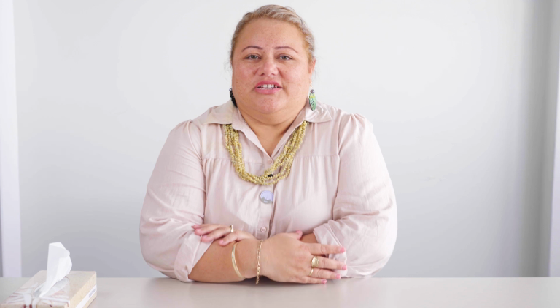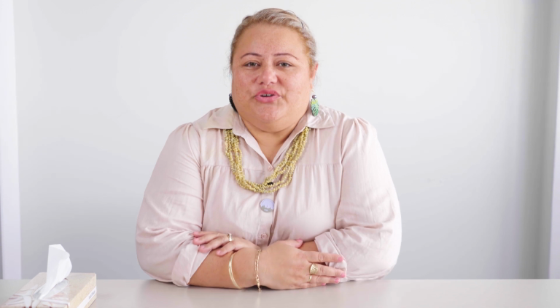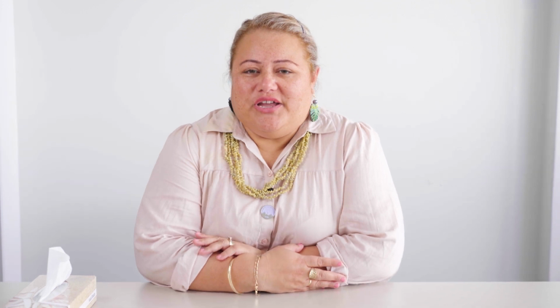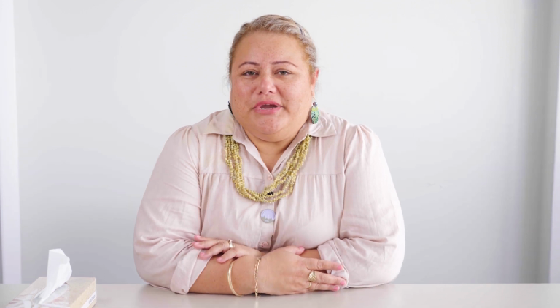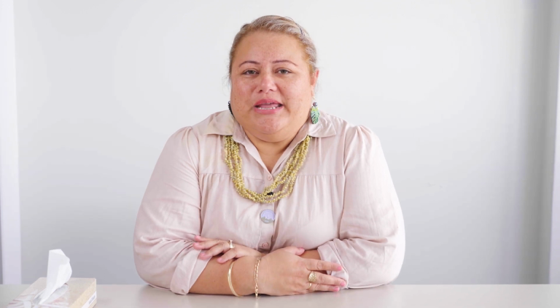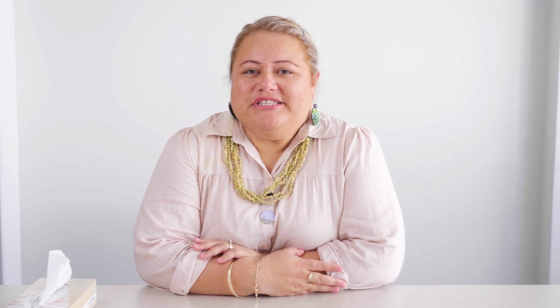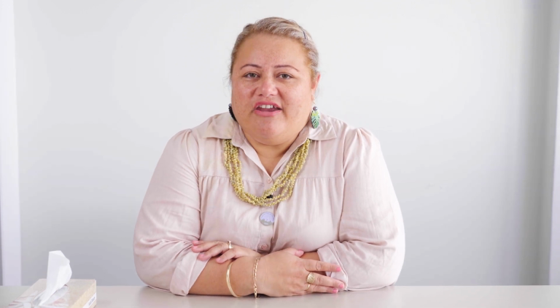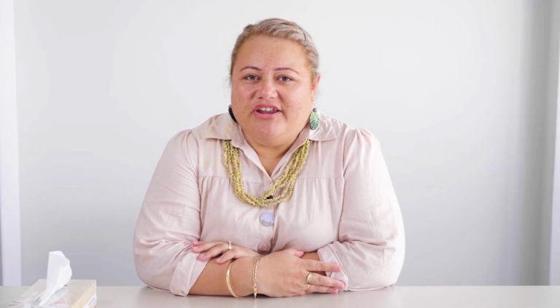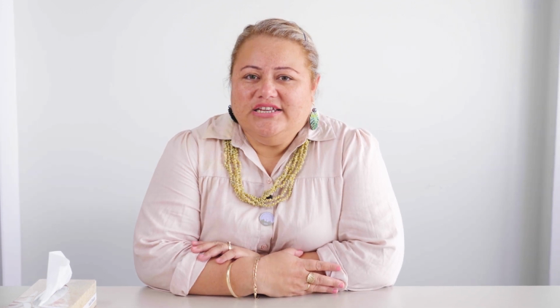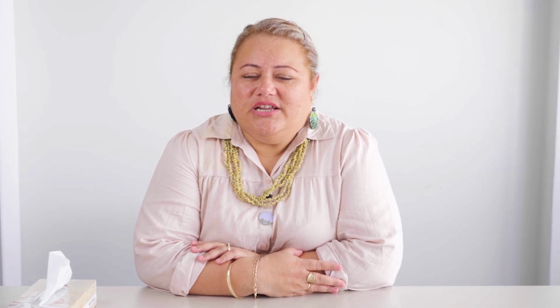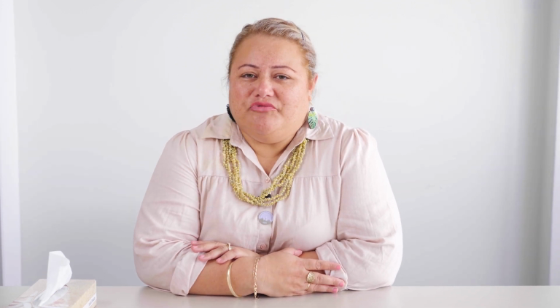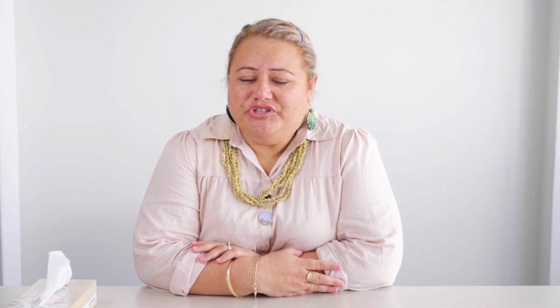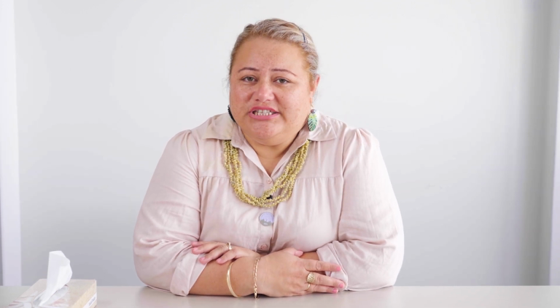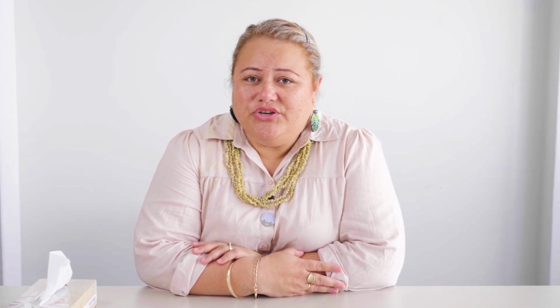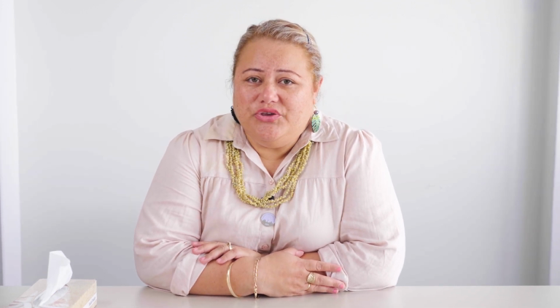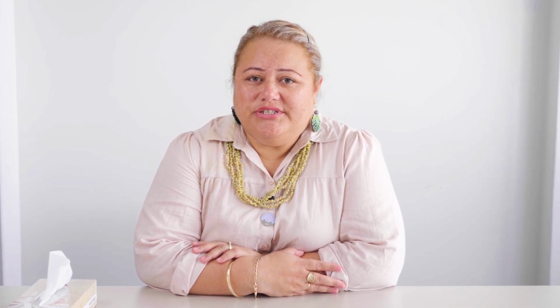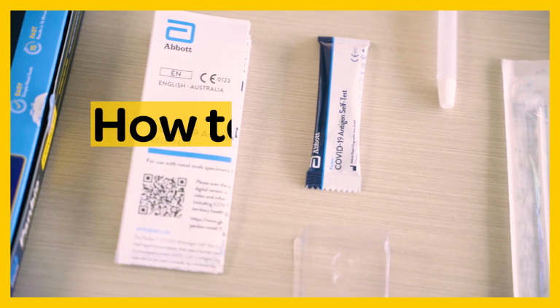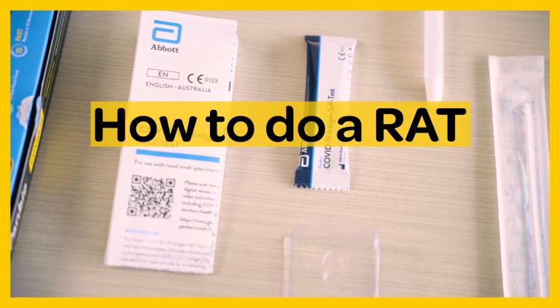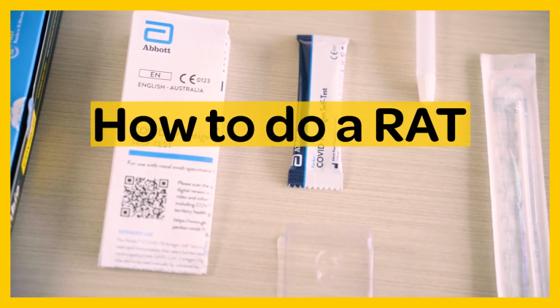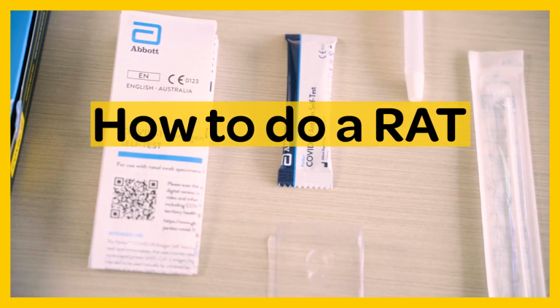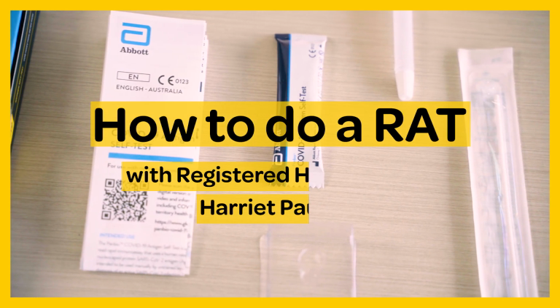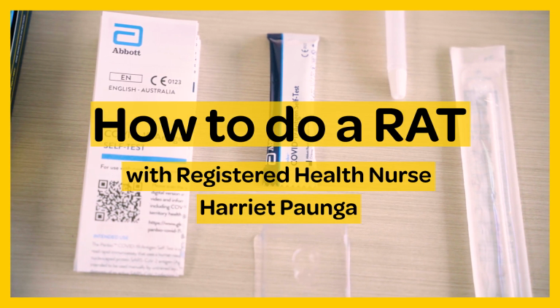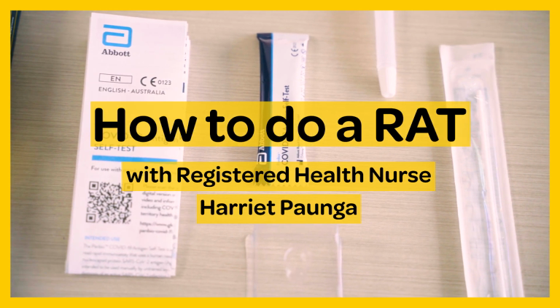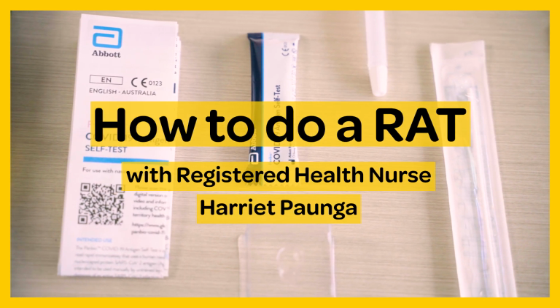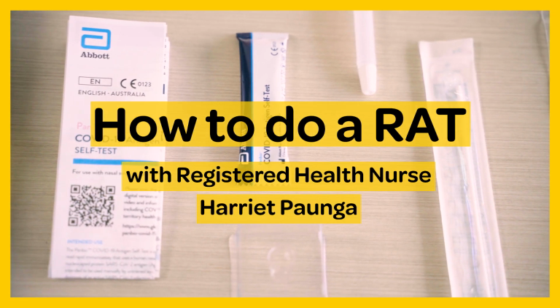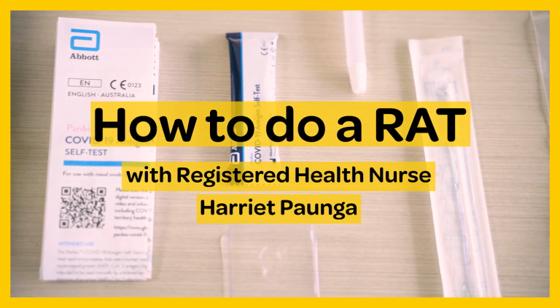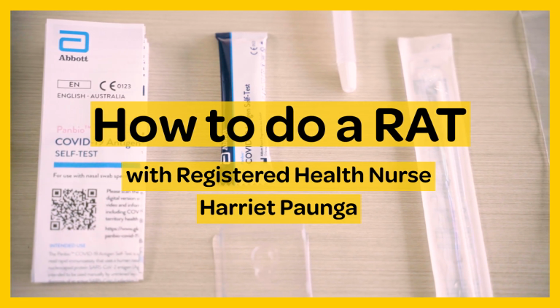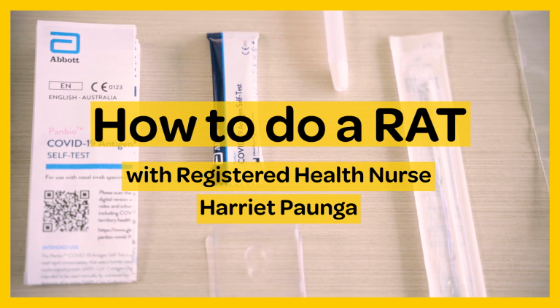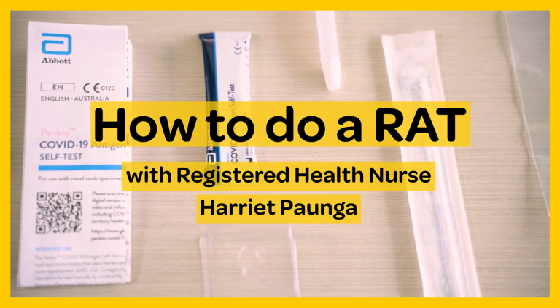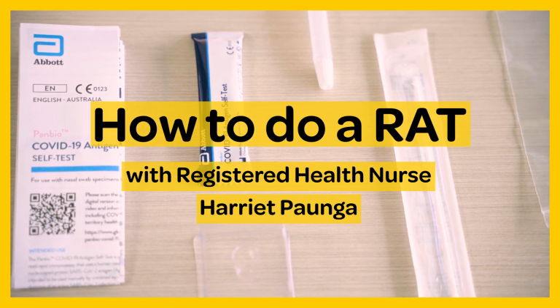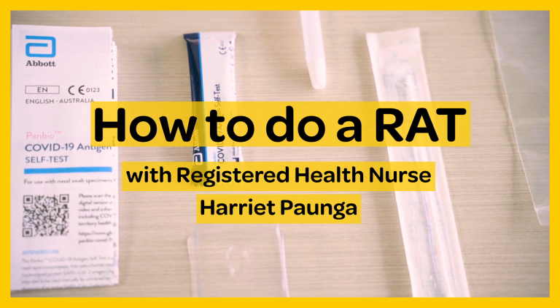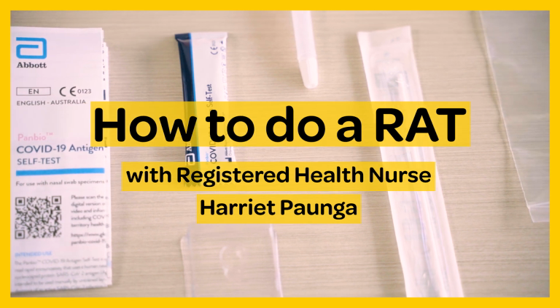Kia ora, my name is Harriet. I'm a registered nurse and I'm going to show you how to do a rapid antigen test.